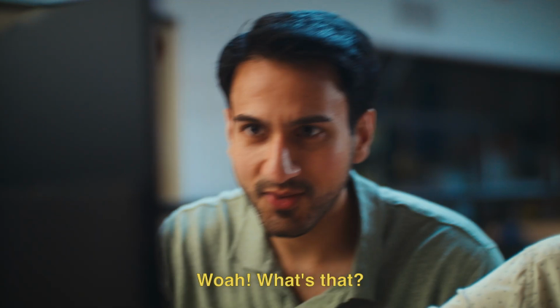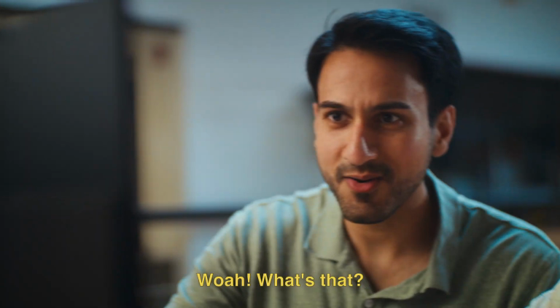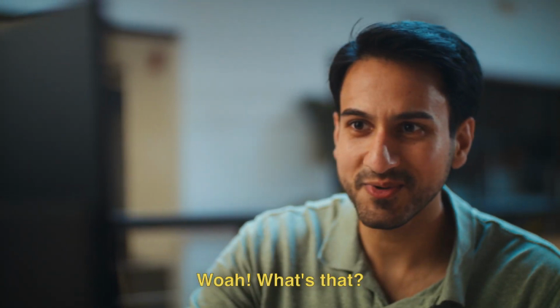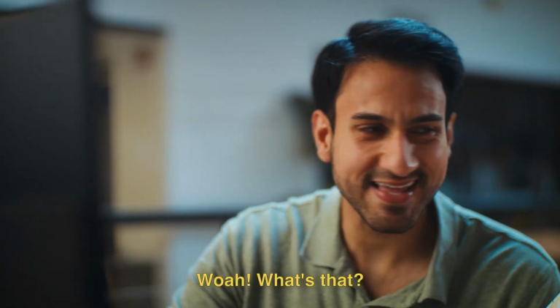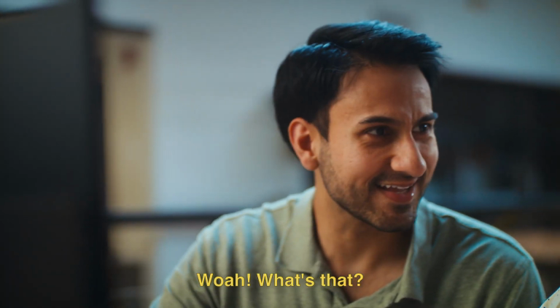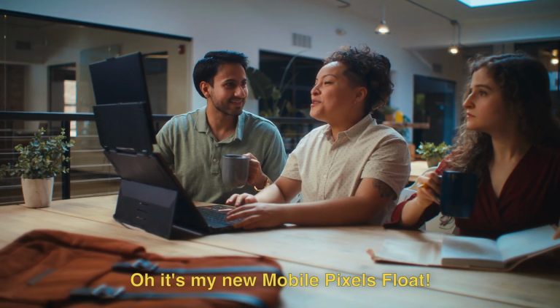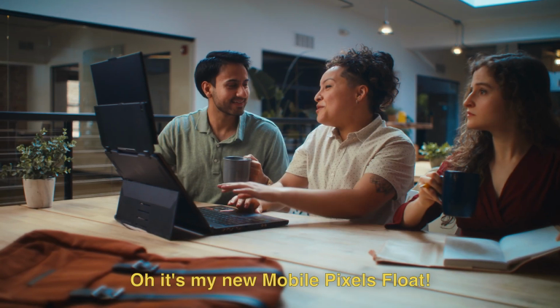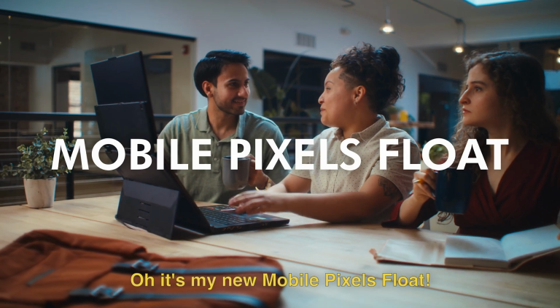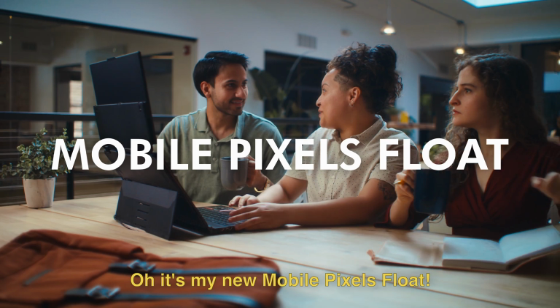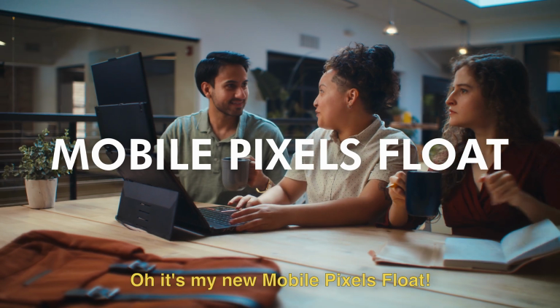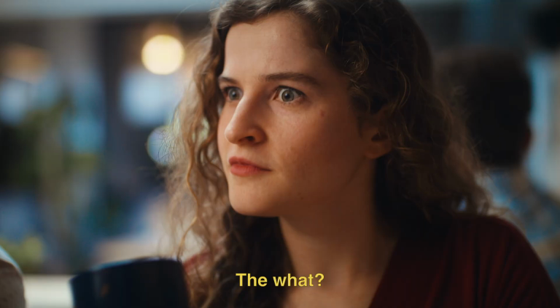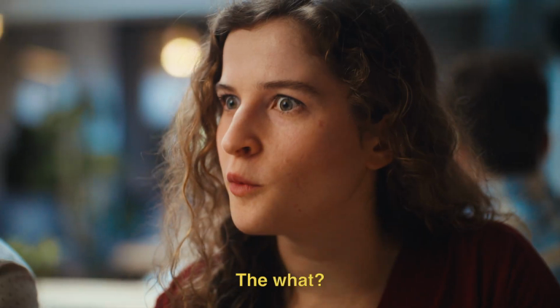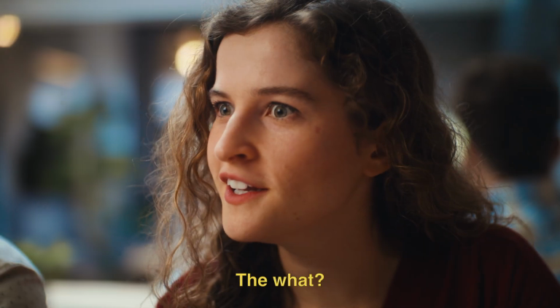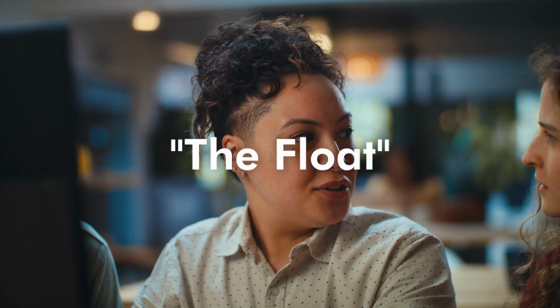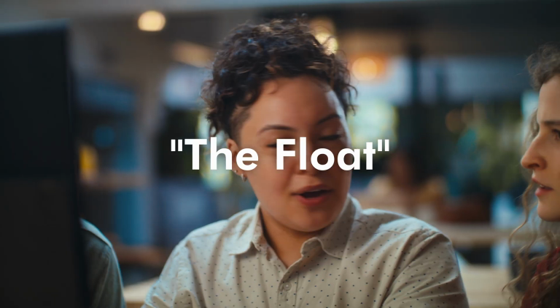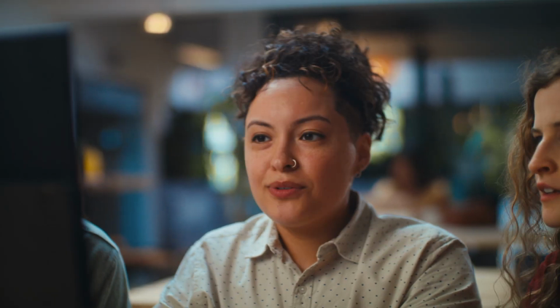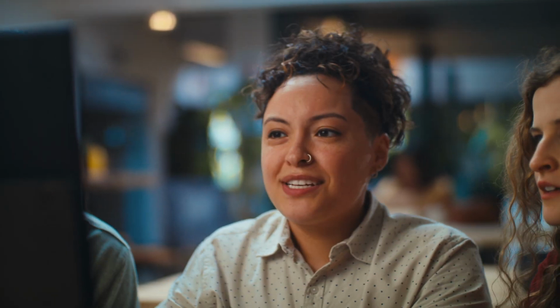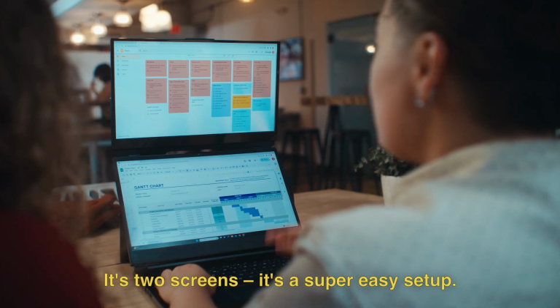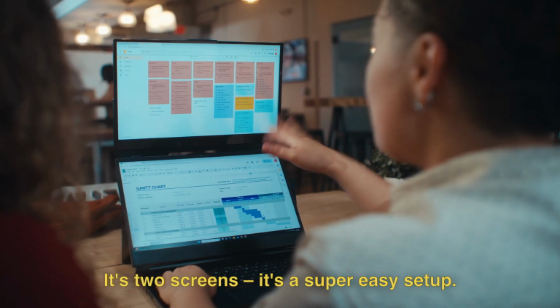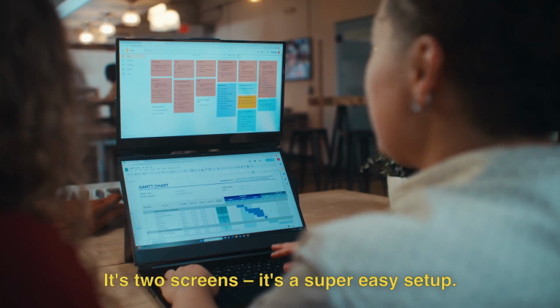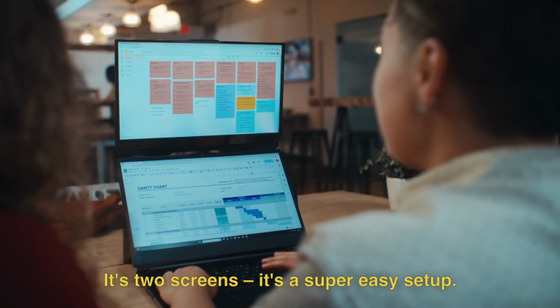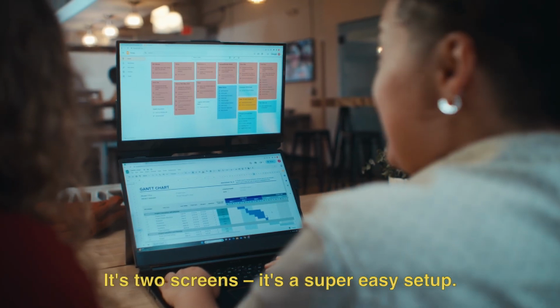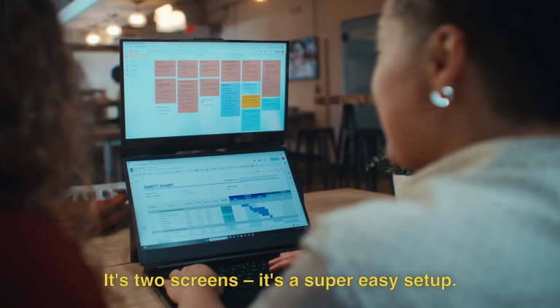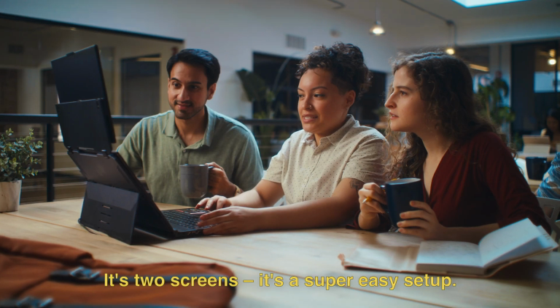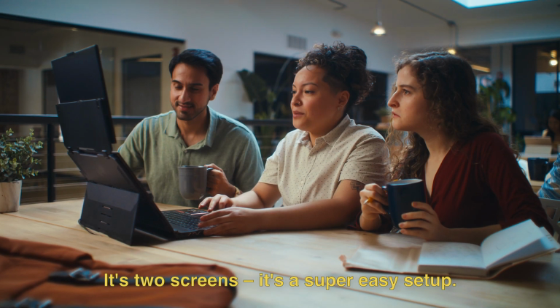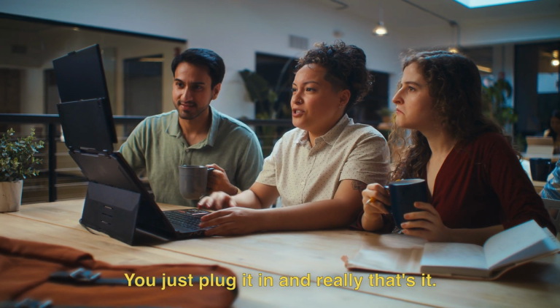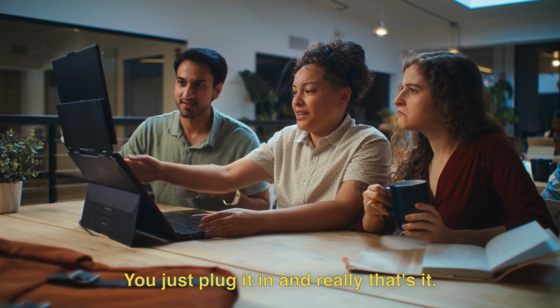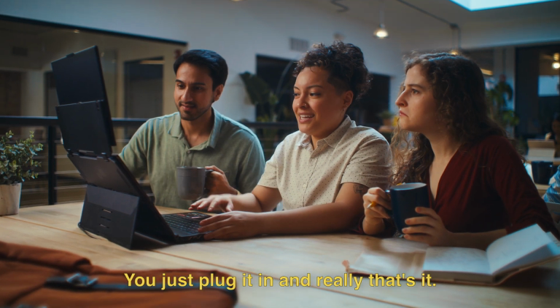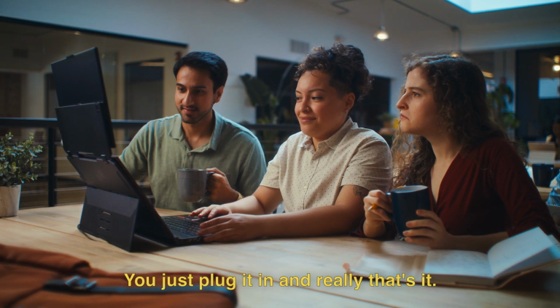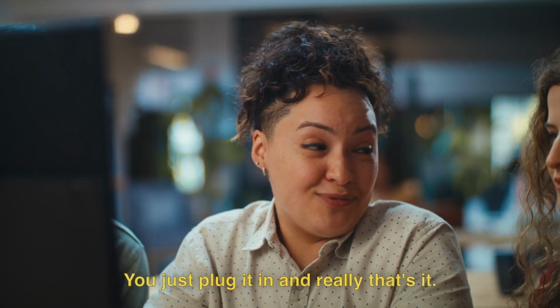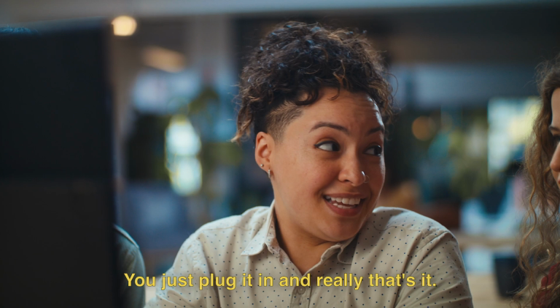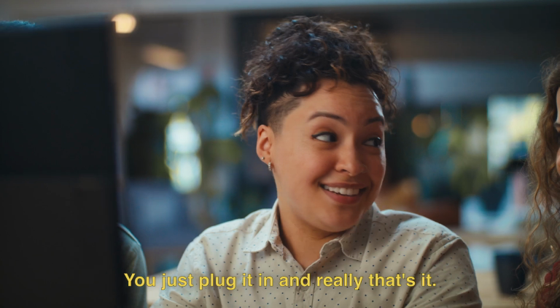Whoa, what's that? Oh, it's my new Mobile Pixels Float. The what? The Float. It's two screens. It's a super easy setup — you just plug it in, and really, that's it.